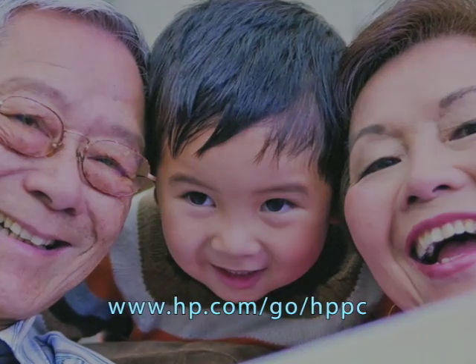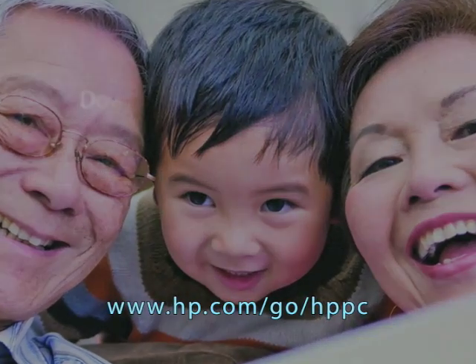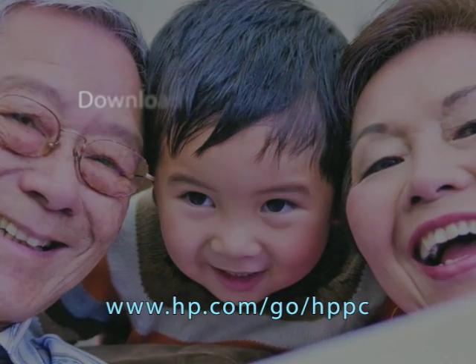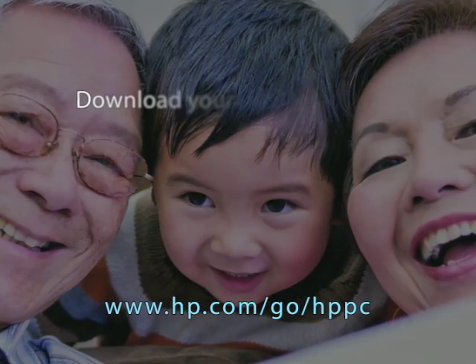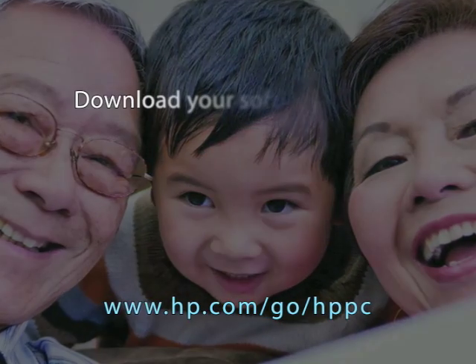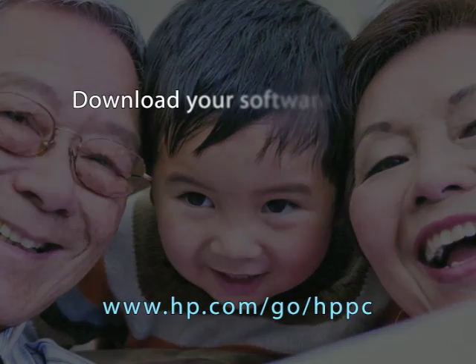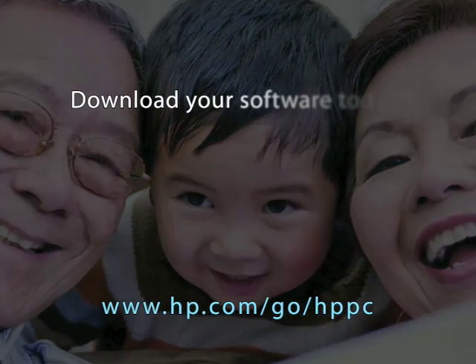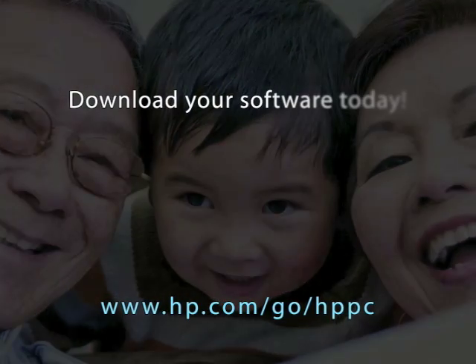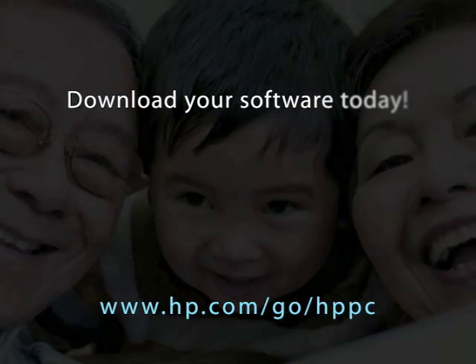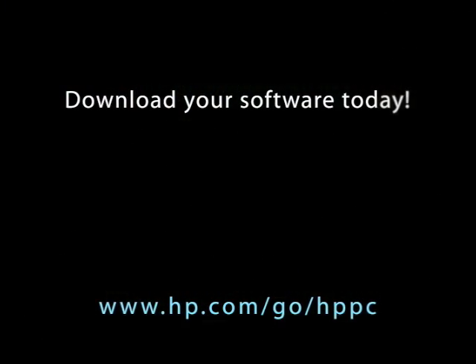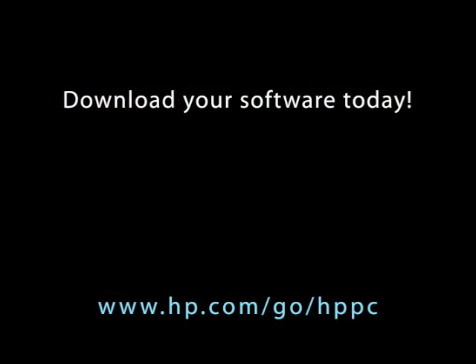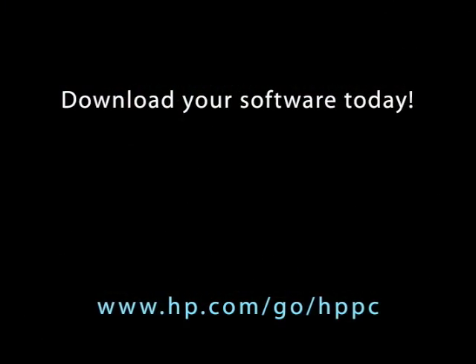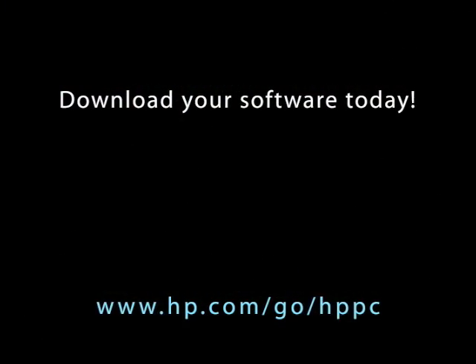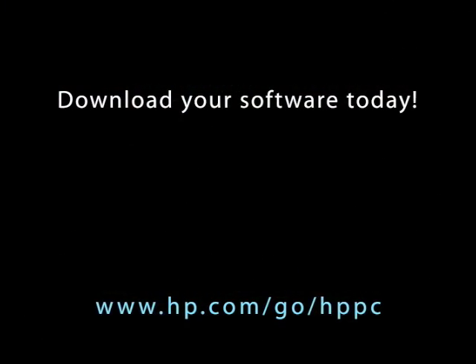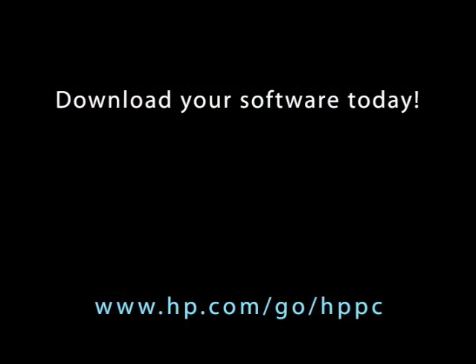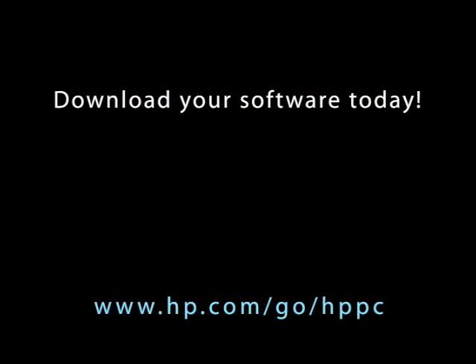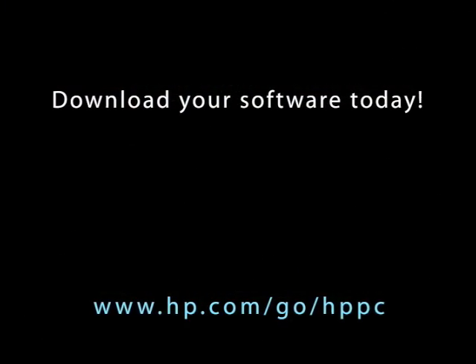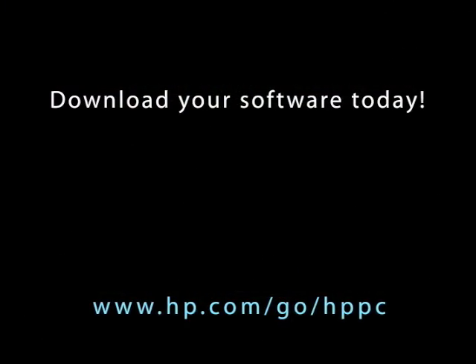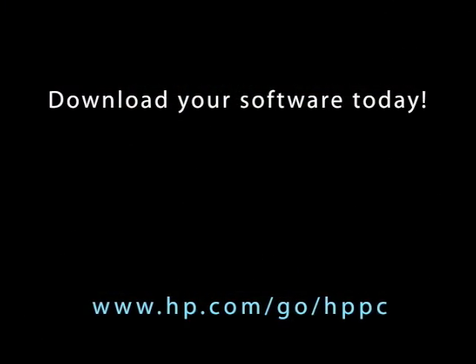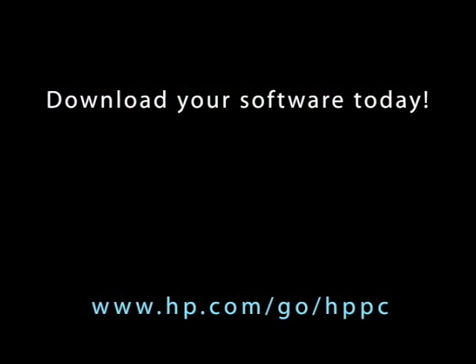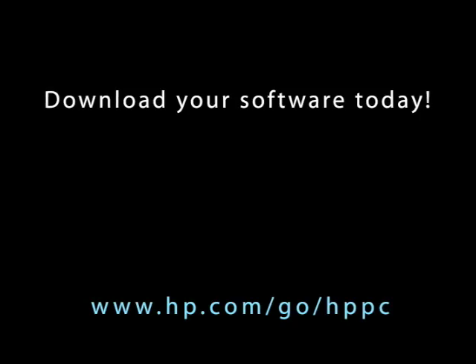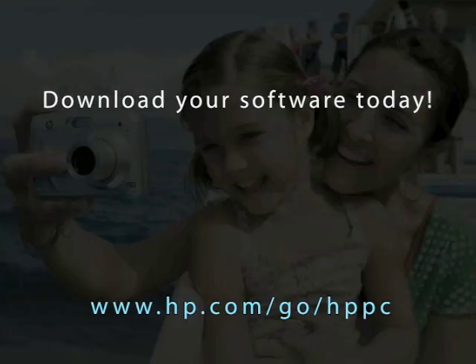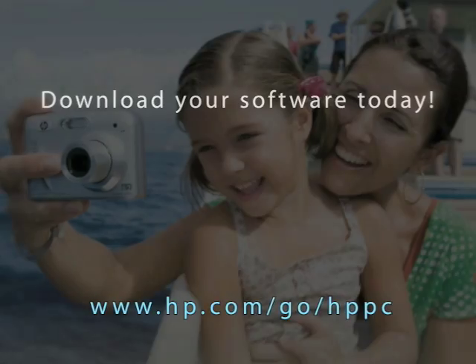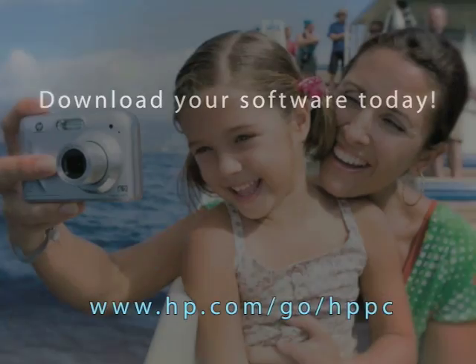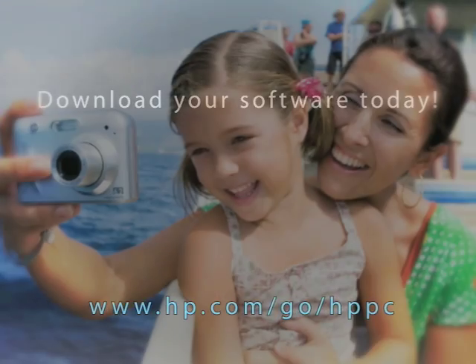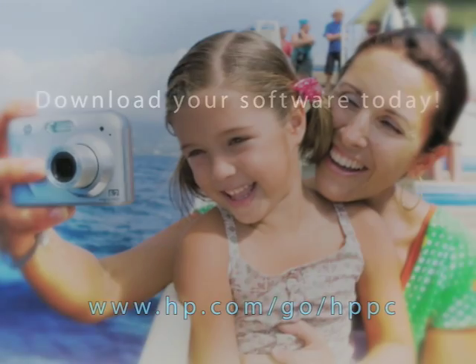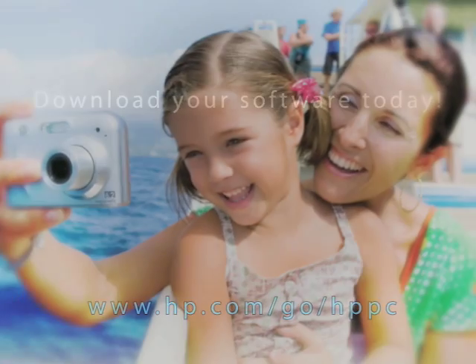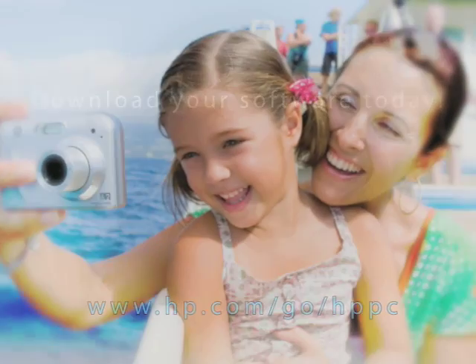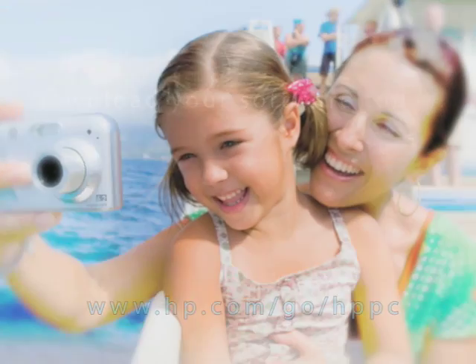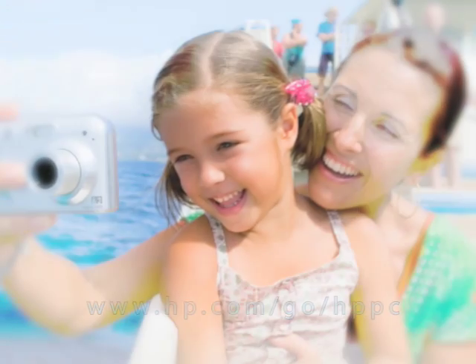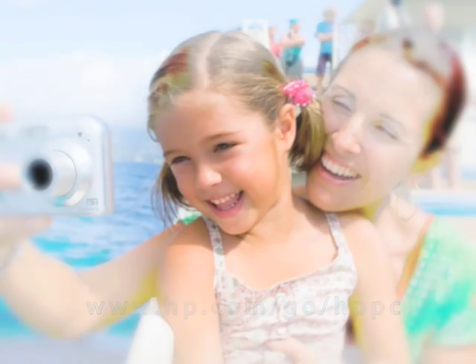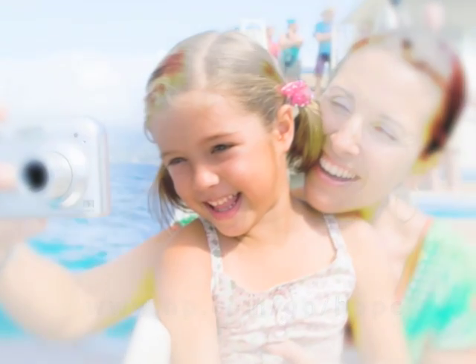Download your copy today, because your memories are precious.